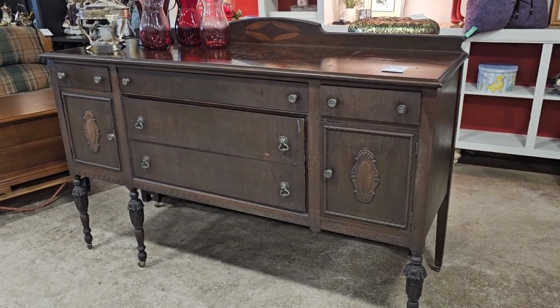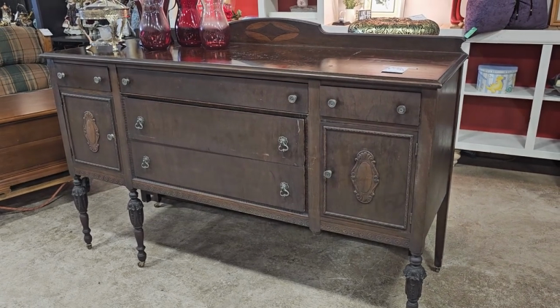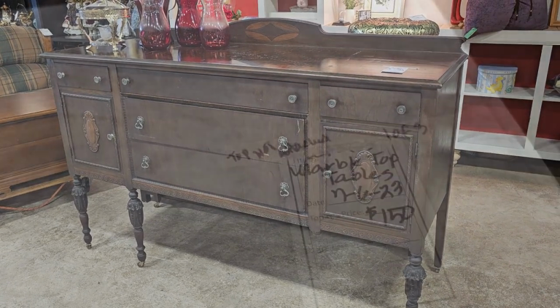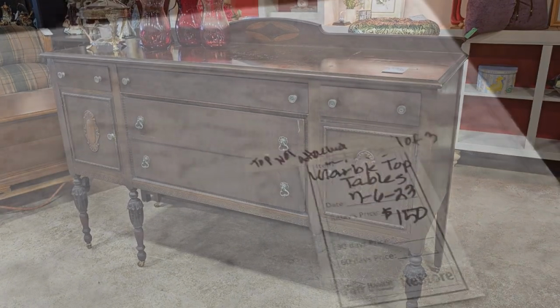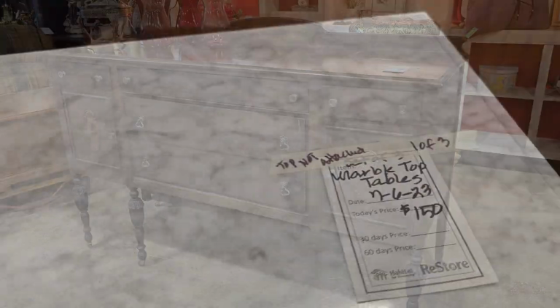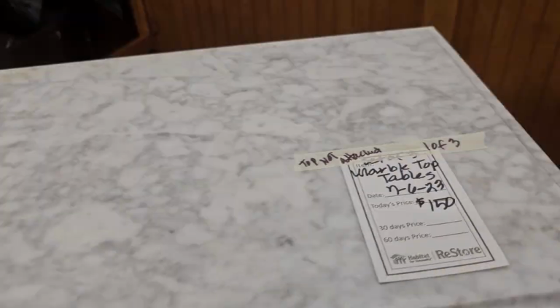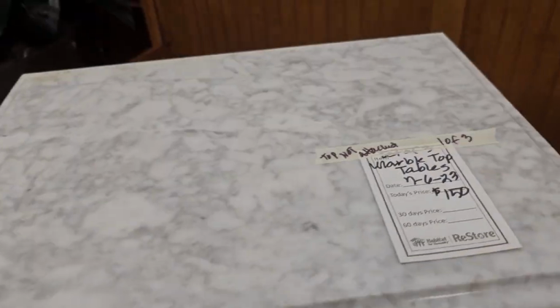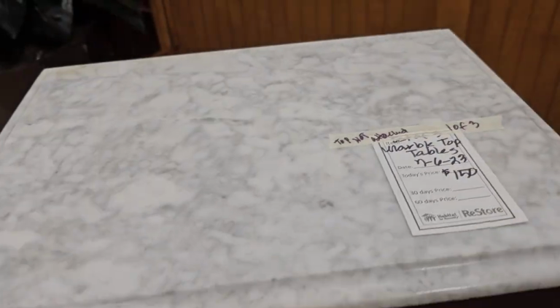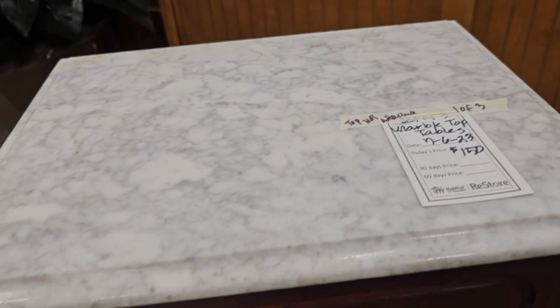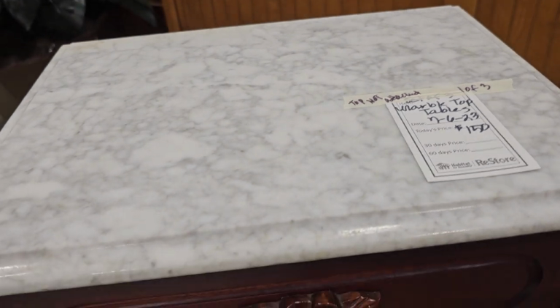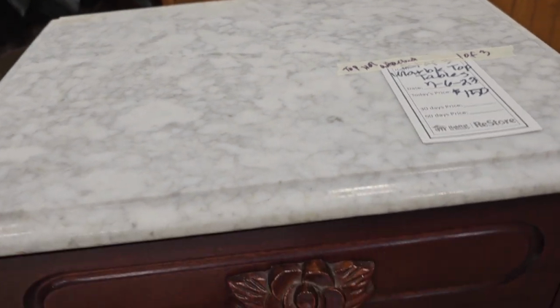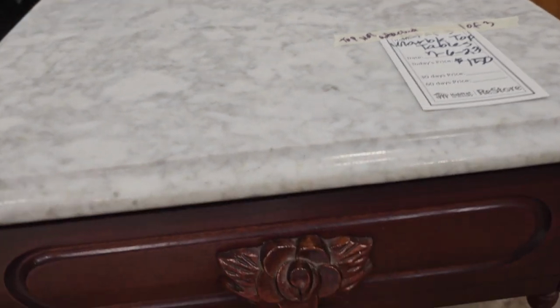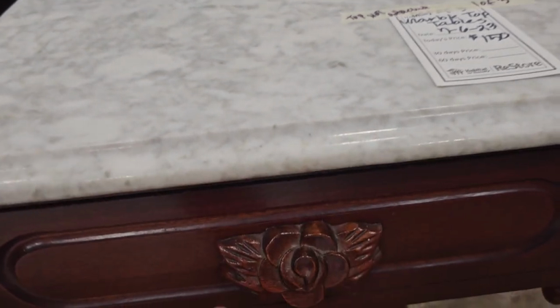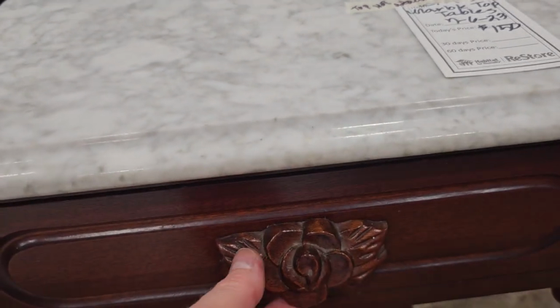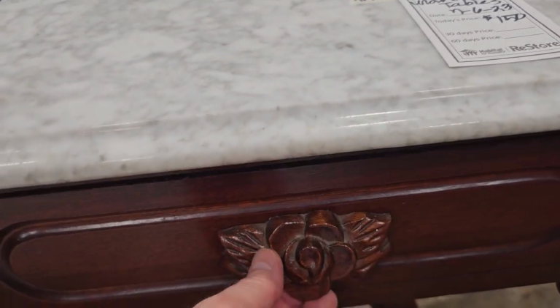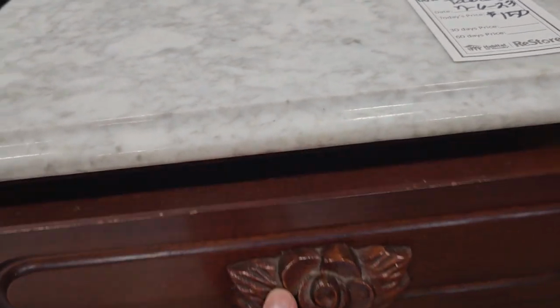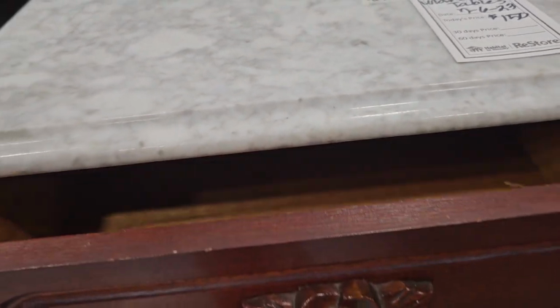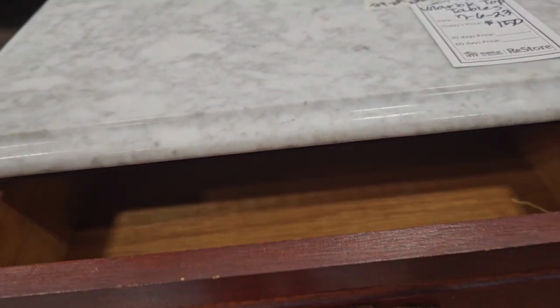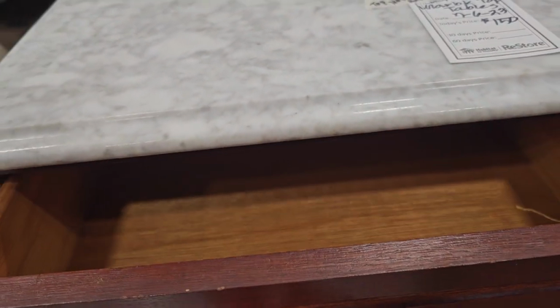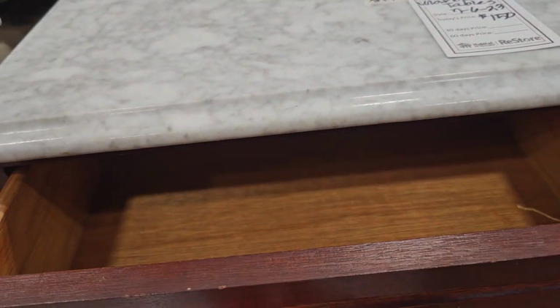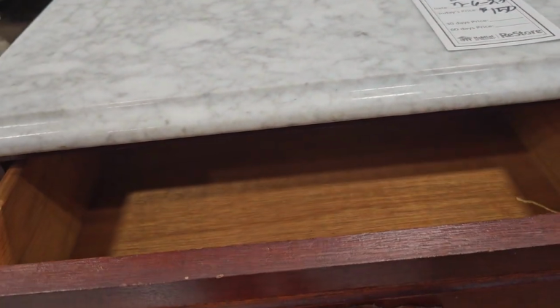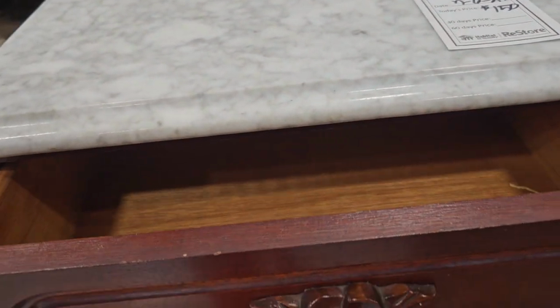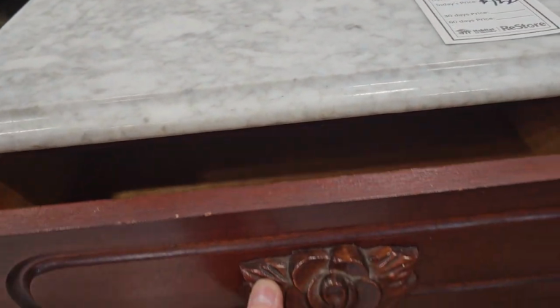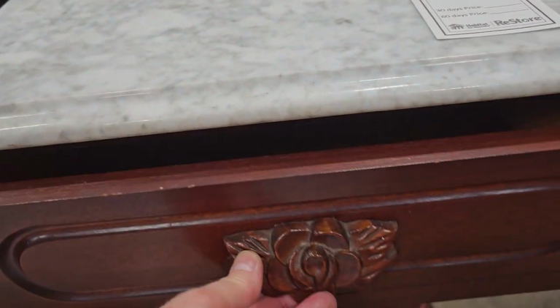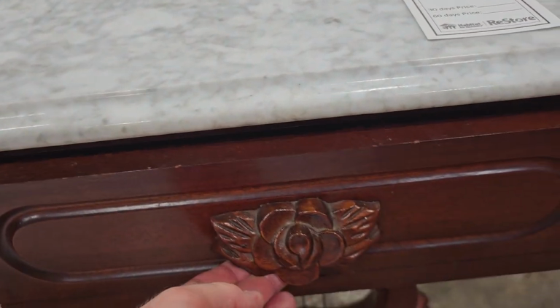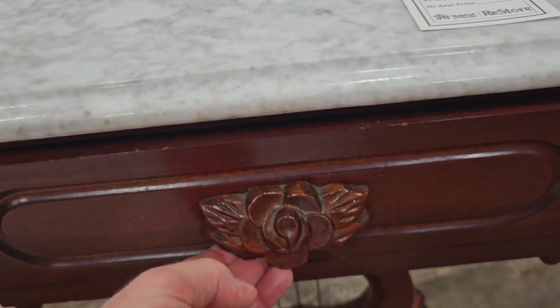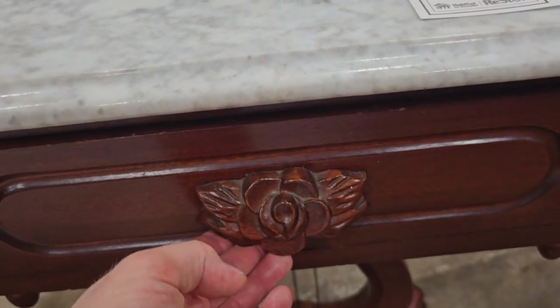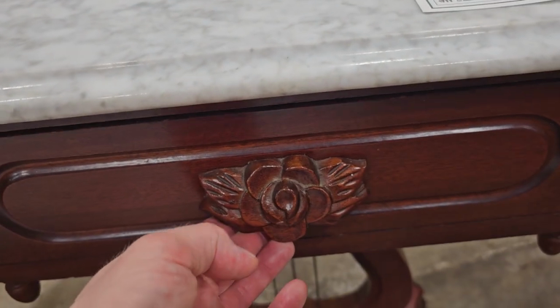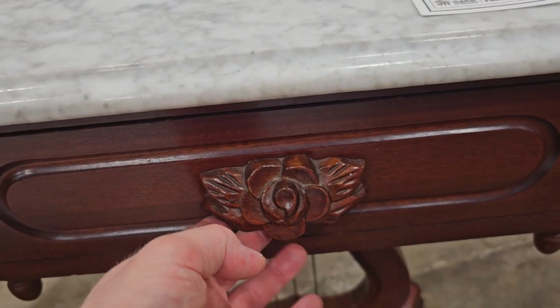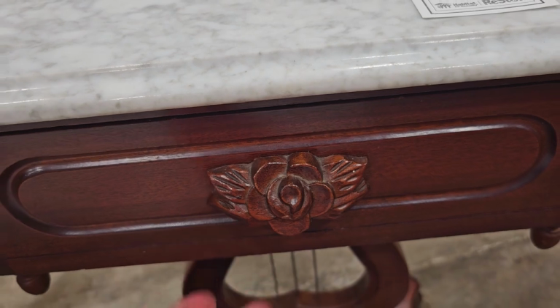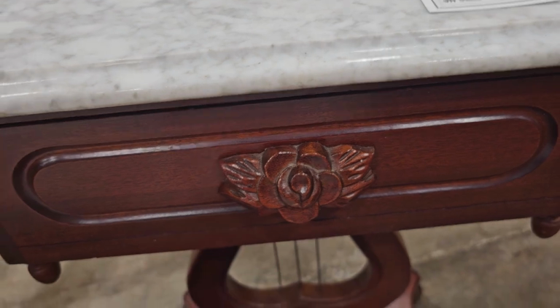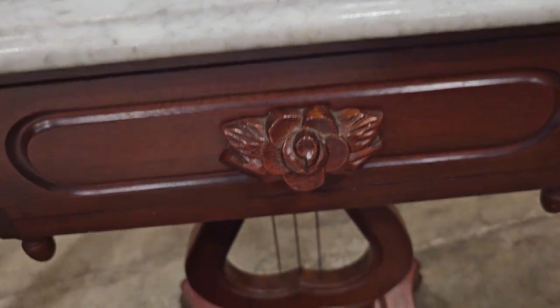Here's a set of three marble top tables for $150. I like the carving on the drawer and look at the harp pedestal.